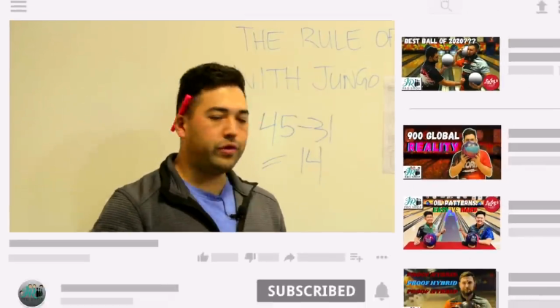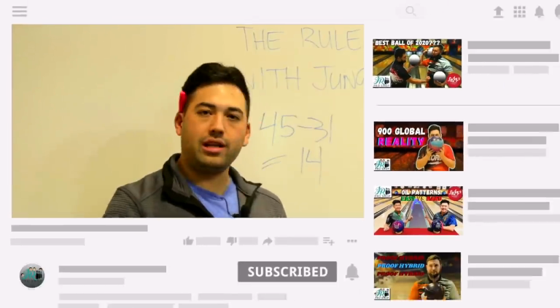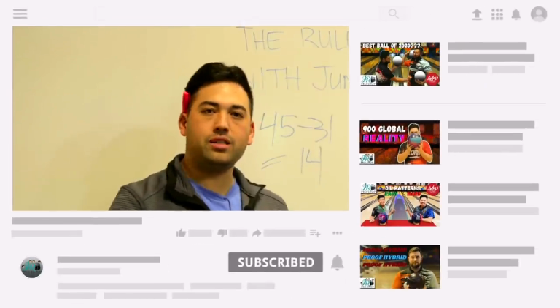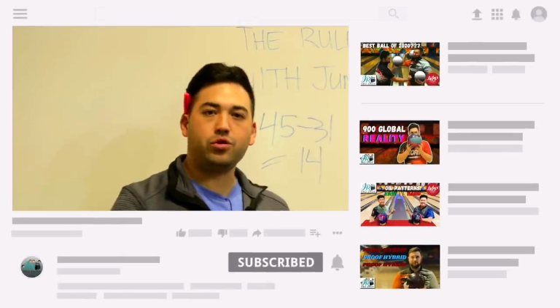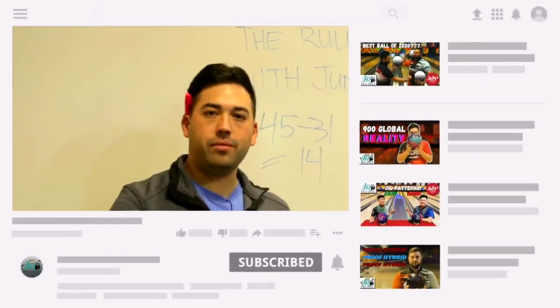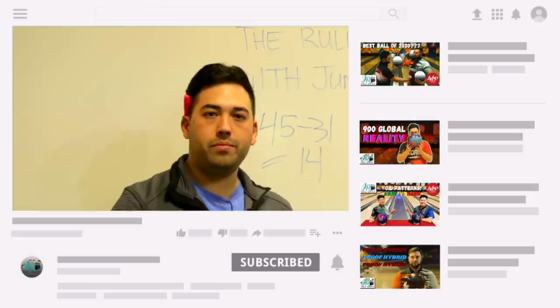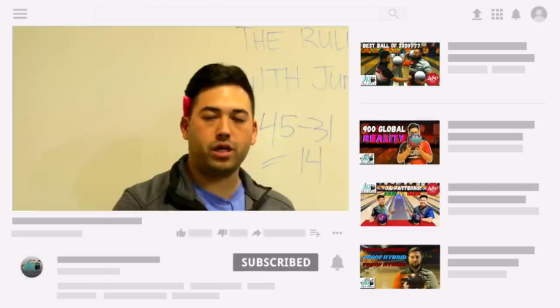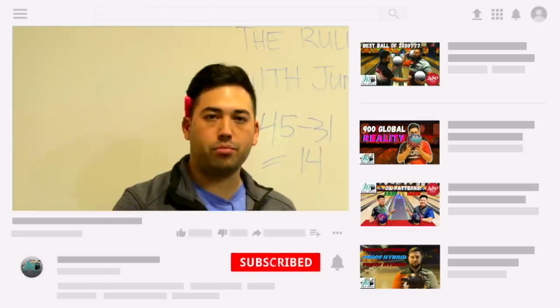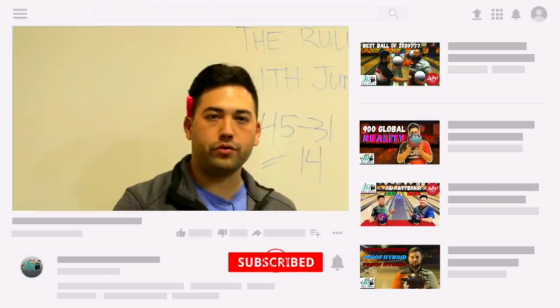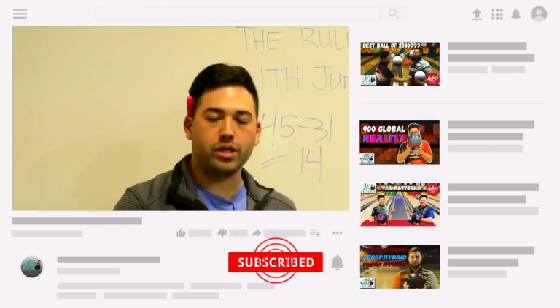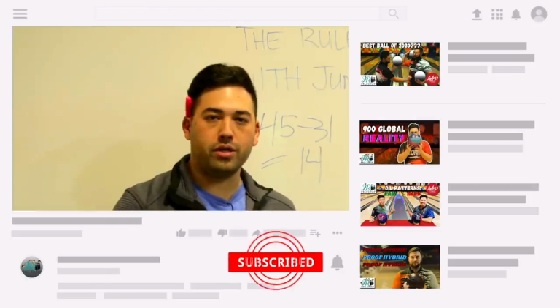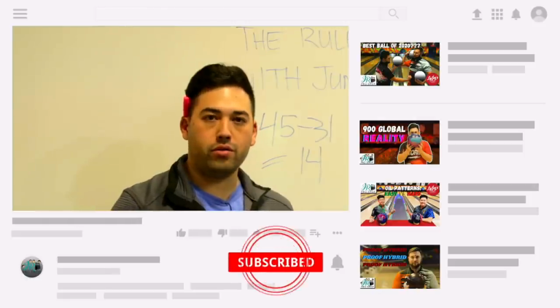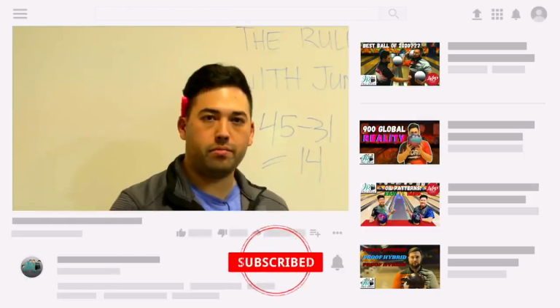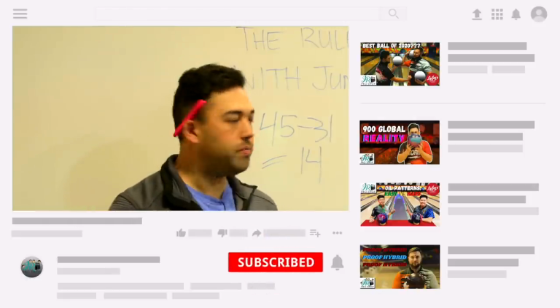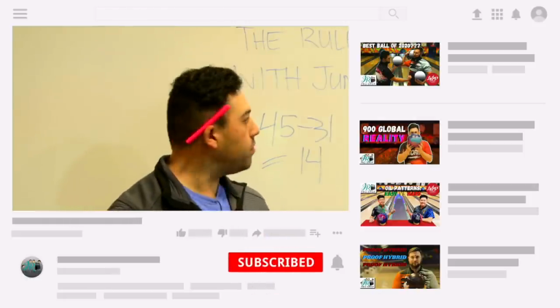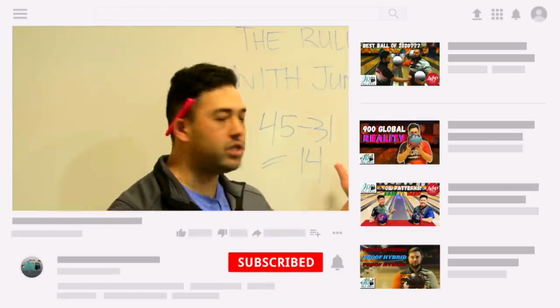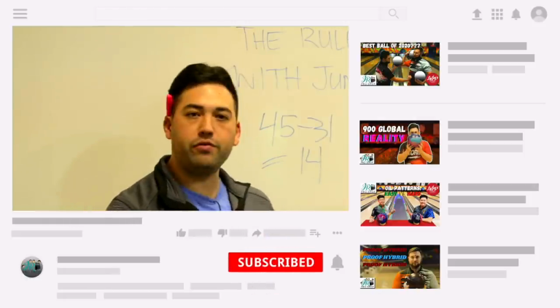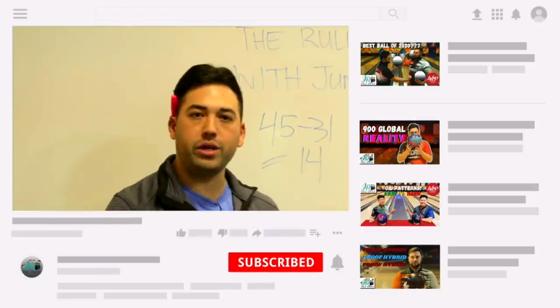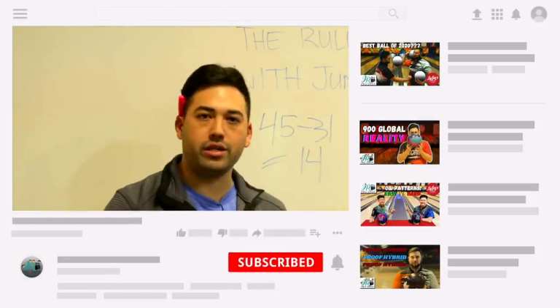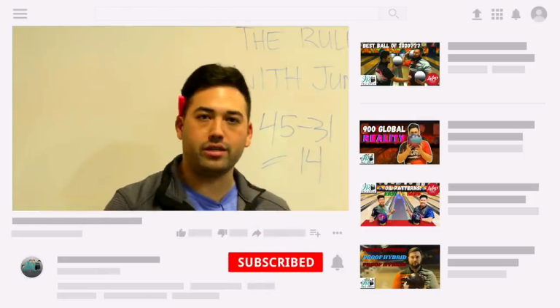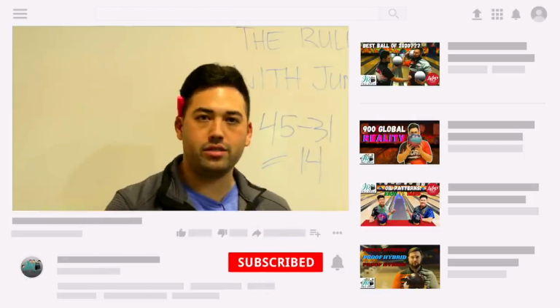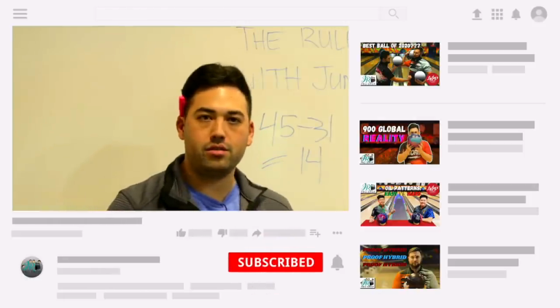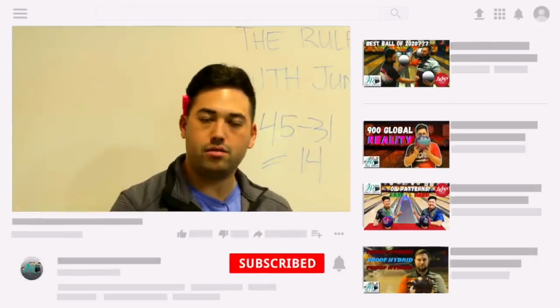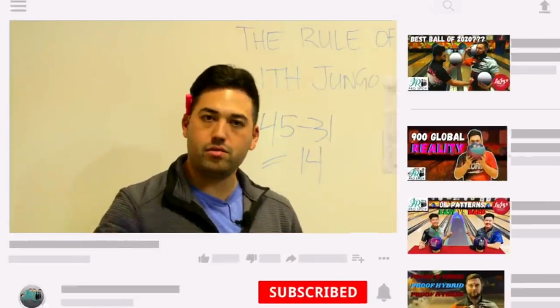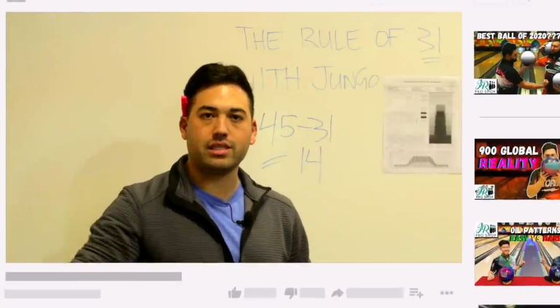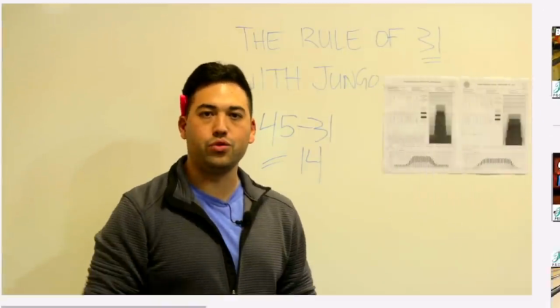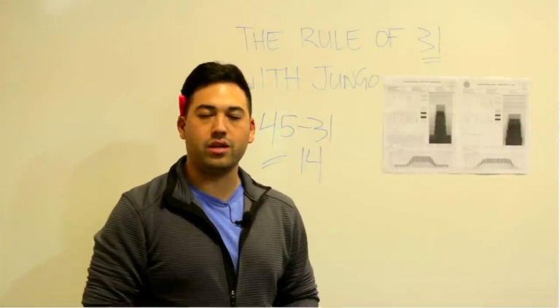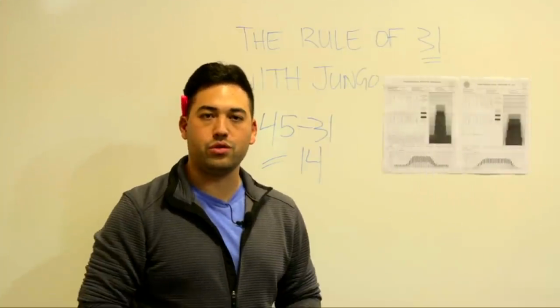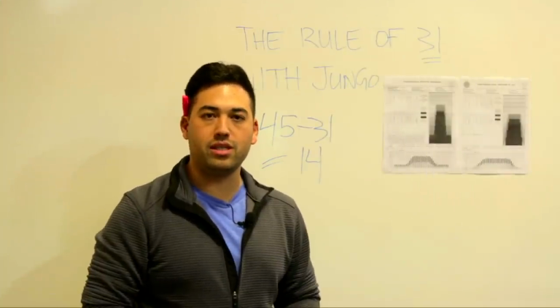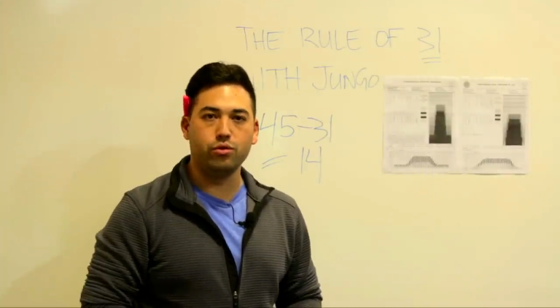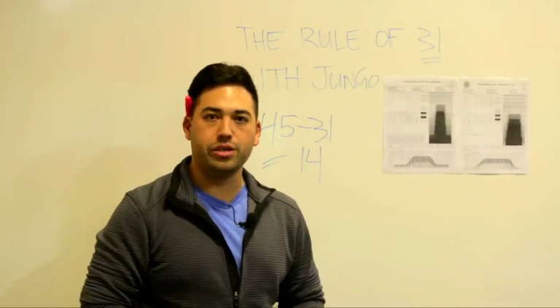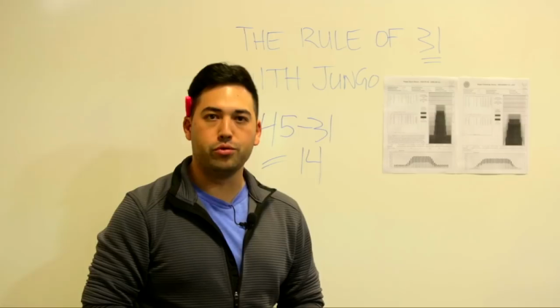Don't forget to like and subscribe. Lots of ball reviews coming out, lots of information like this. Let's get to it on lanes with Simu and Jimu.